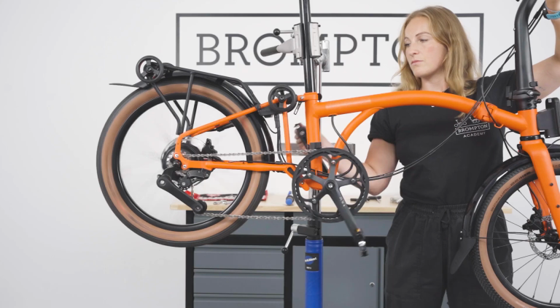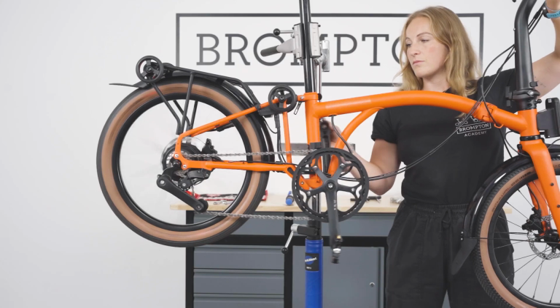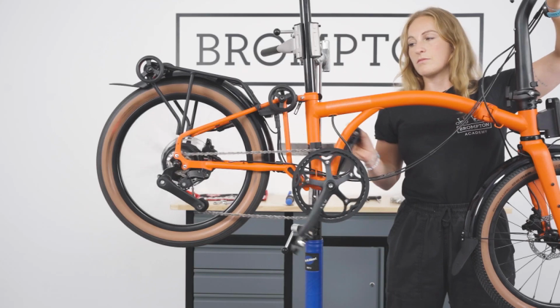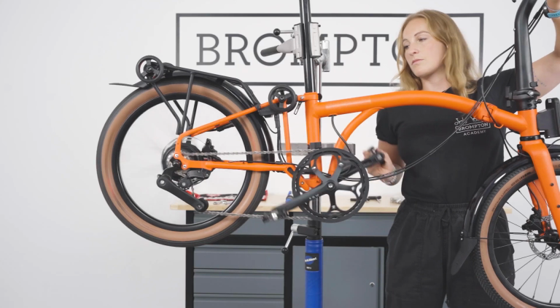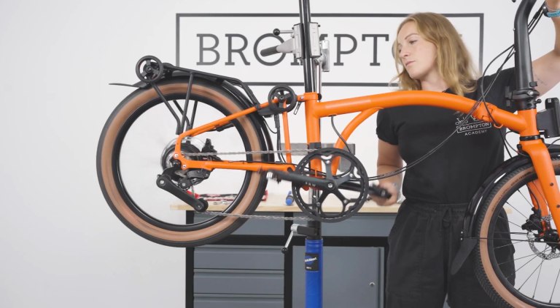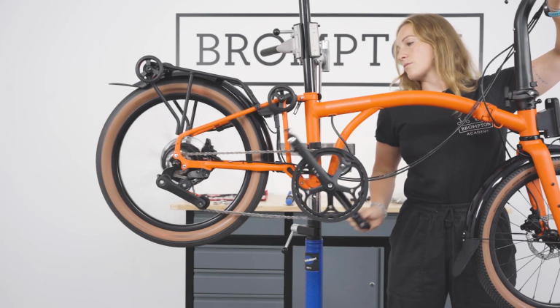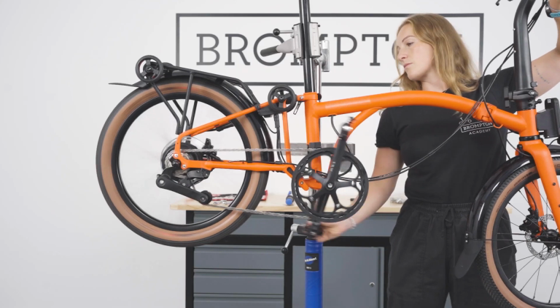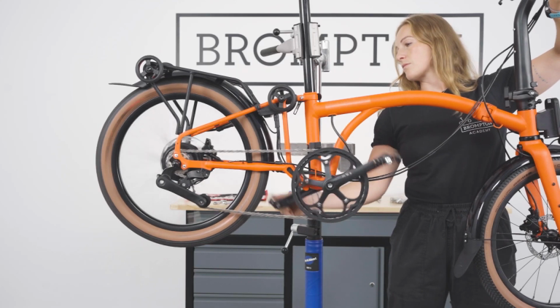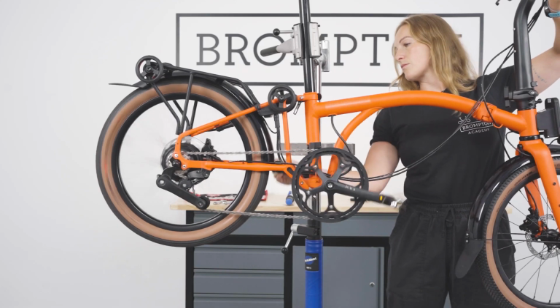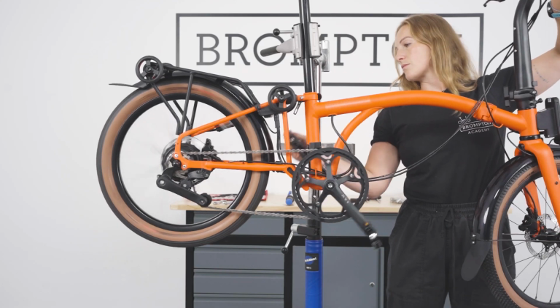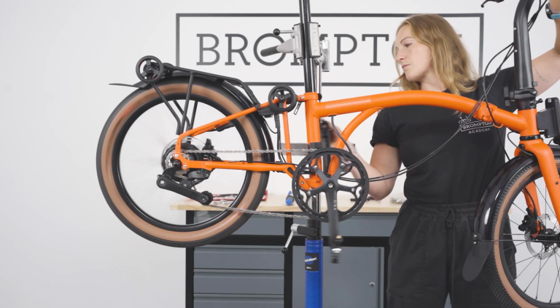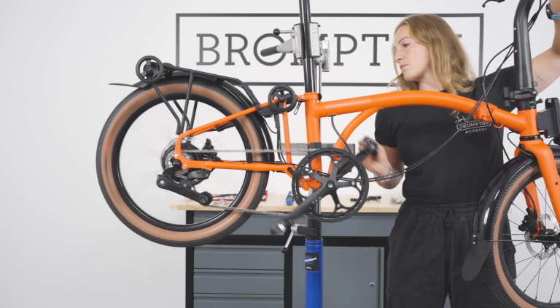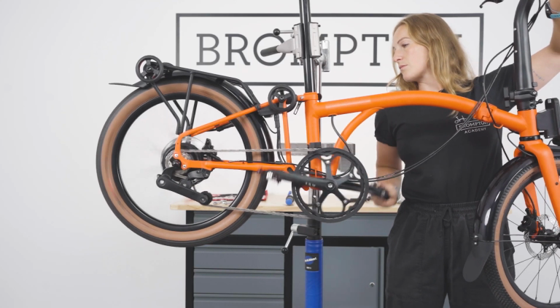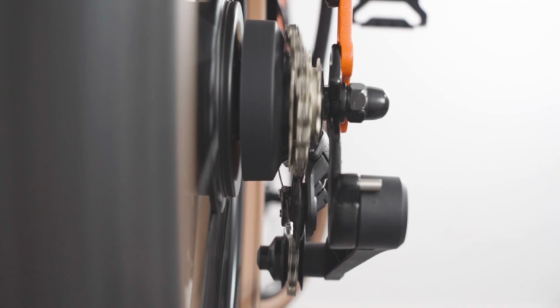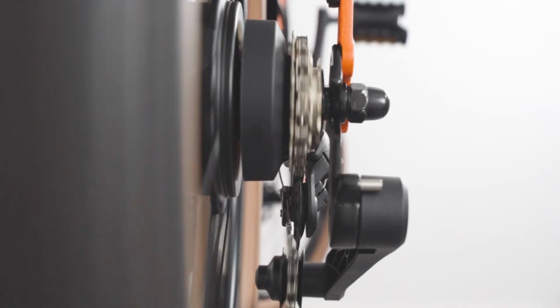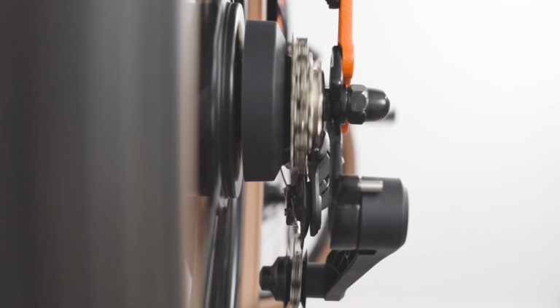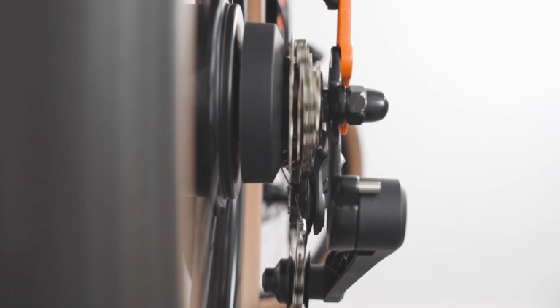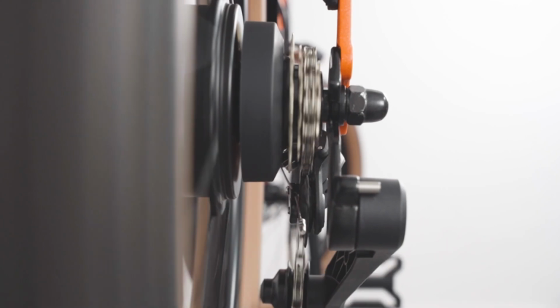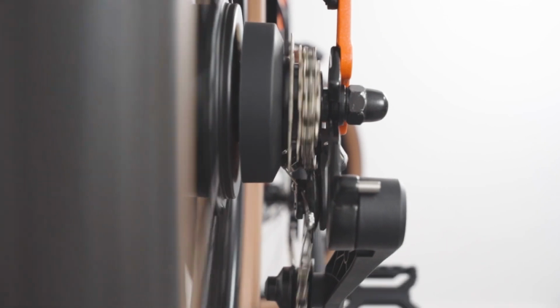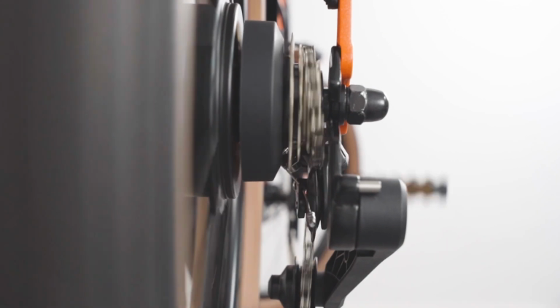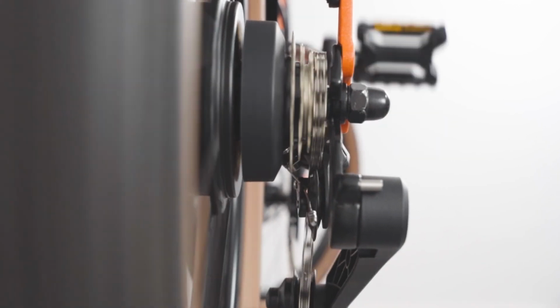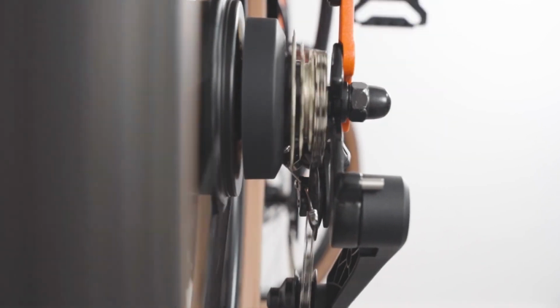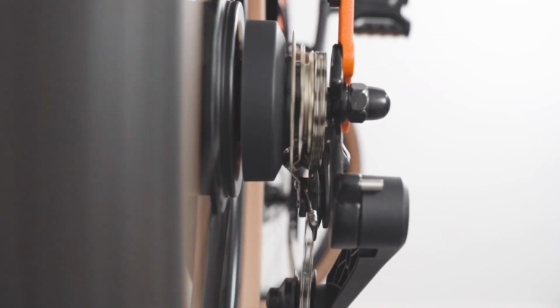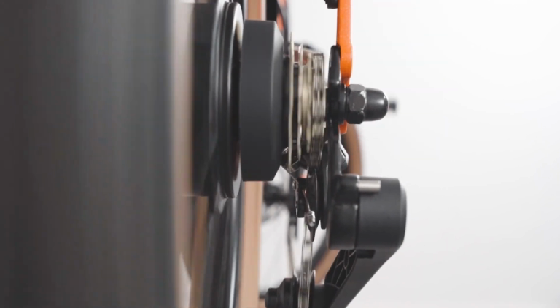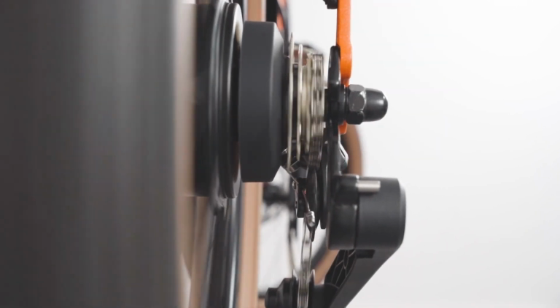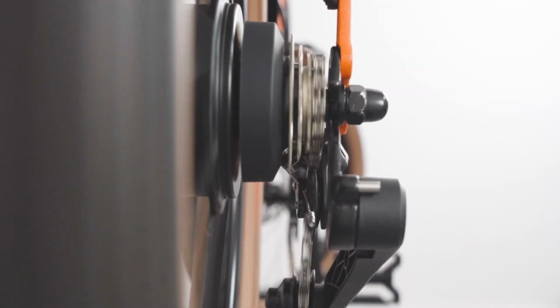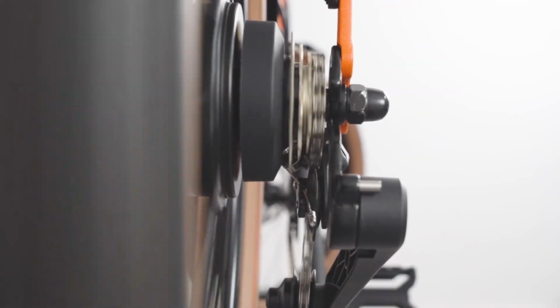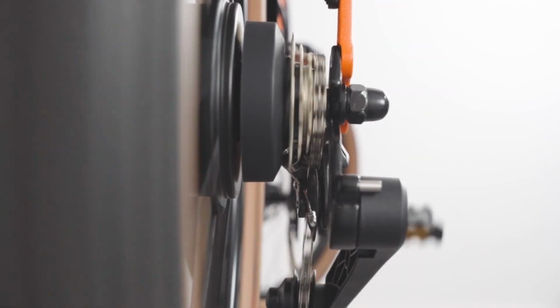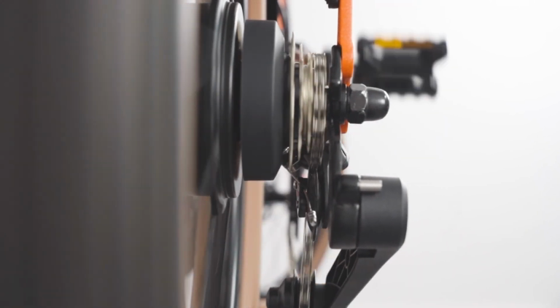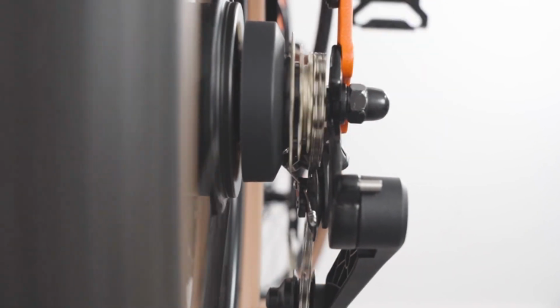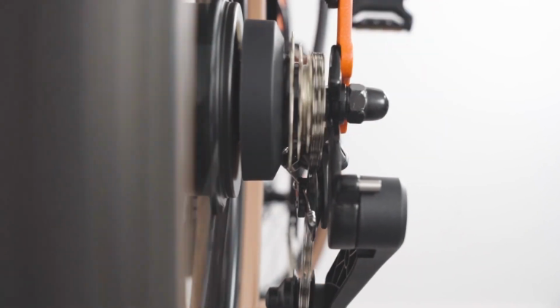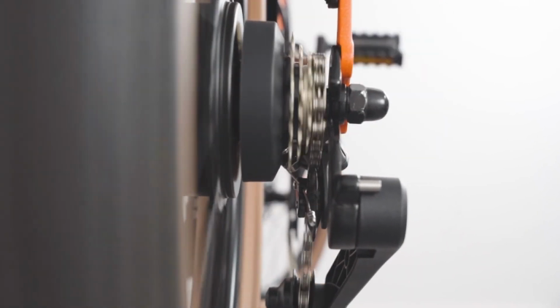Ensure the gears are indexing correctly. If indexing is needed, please refer to the beginning of this video.